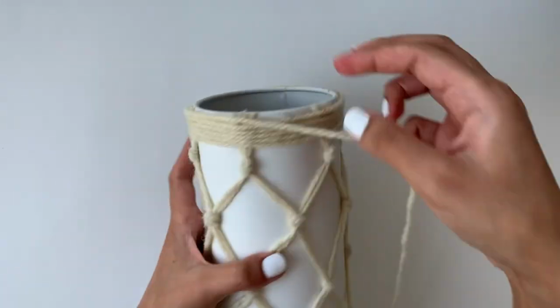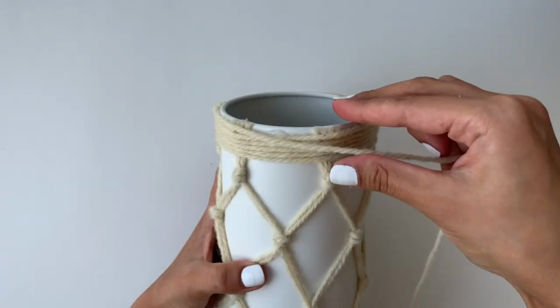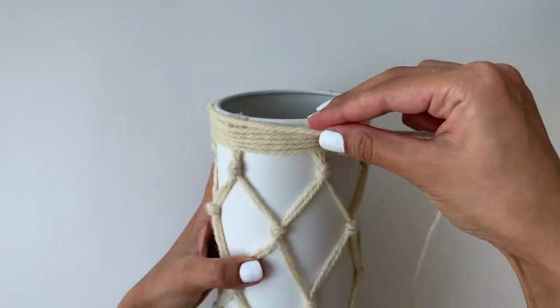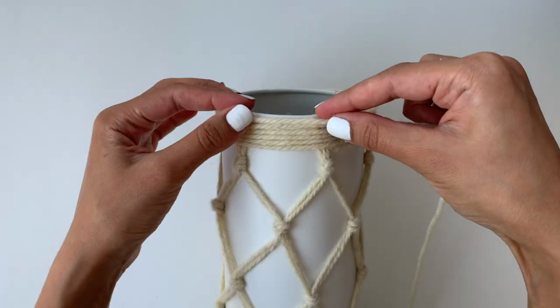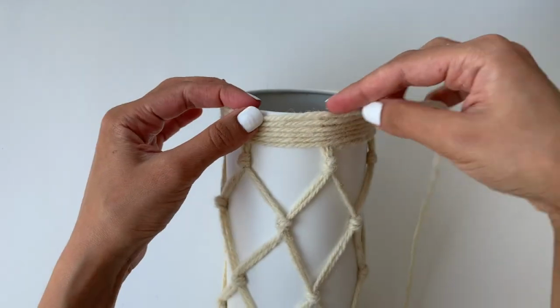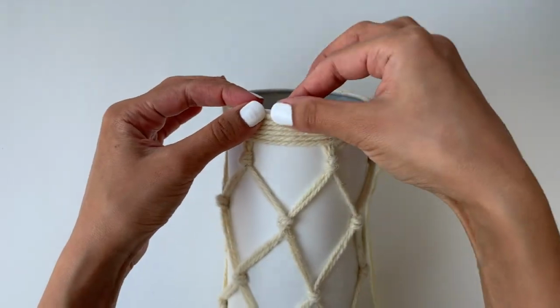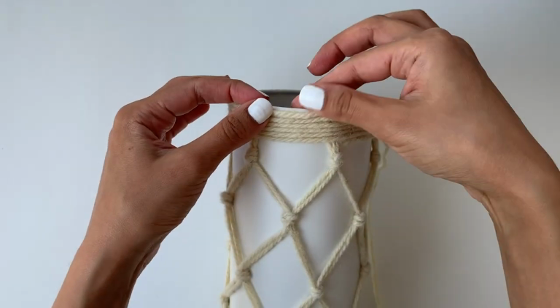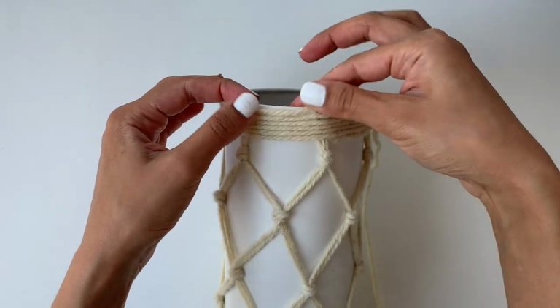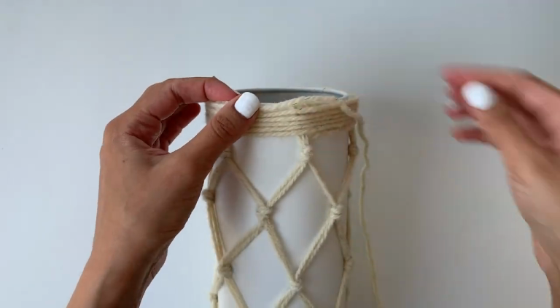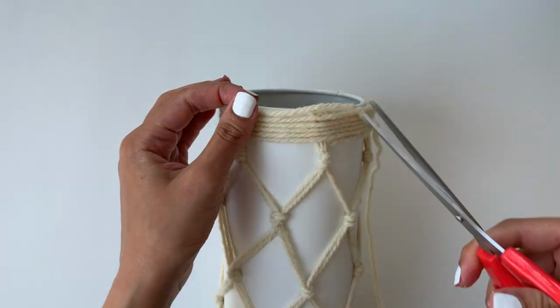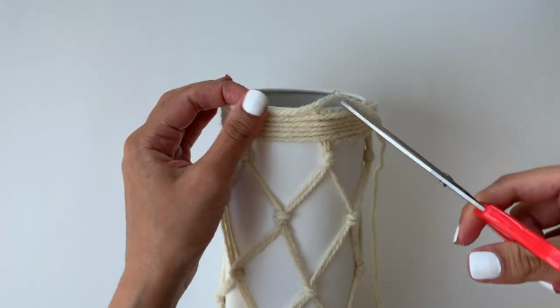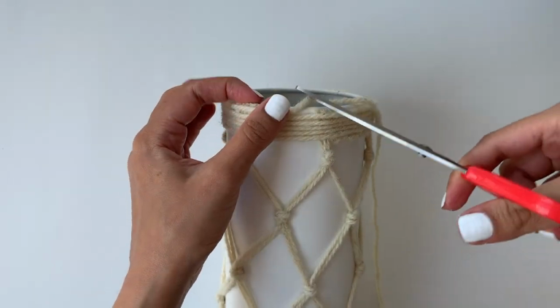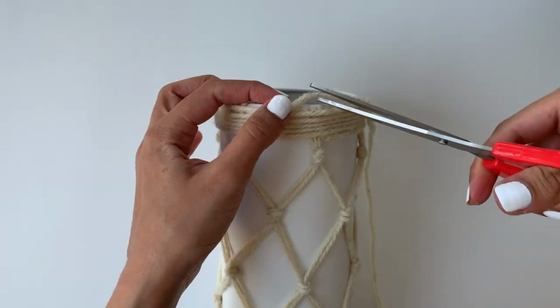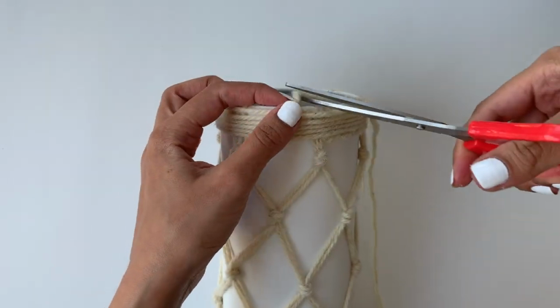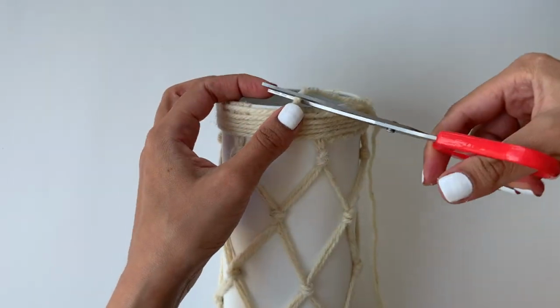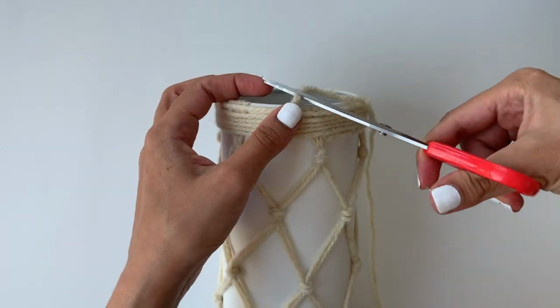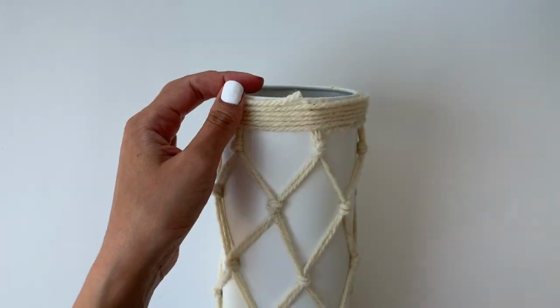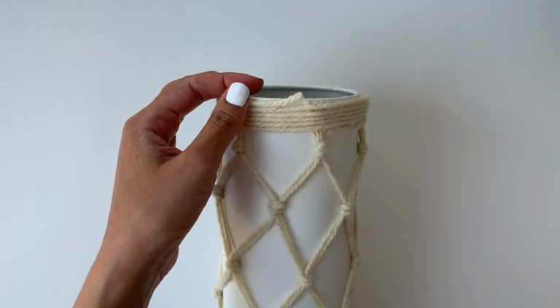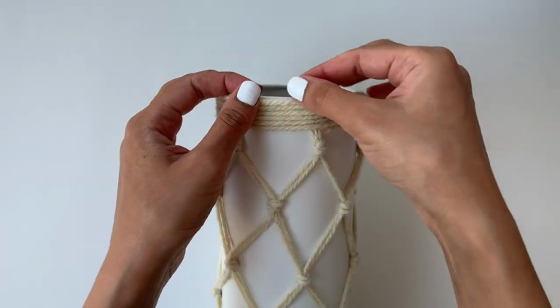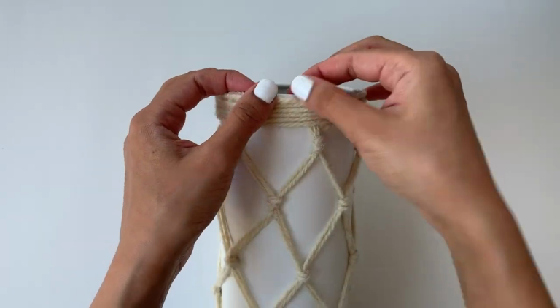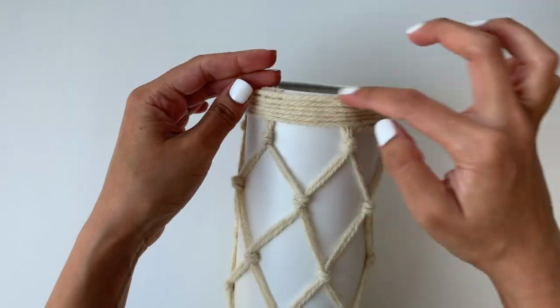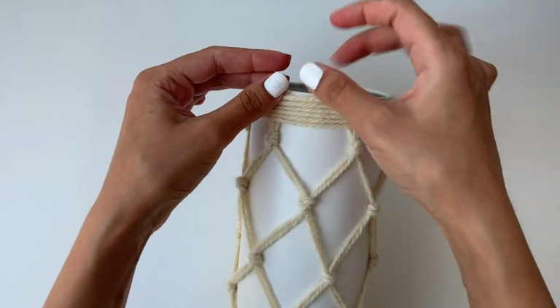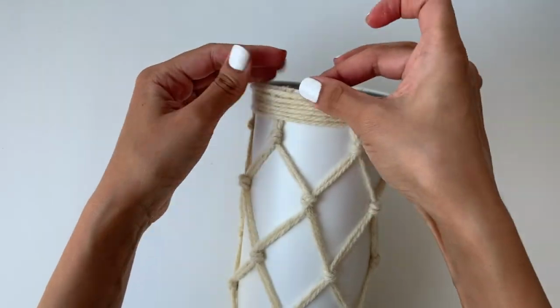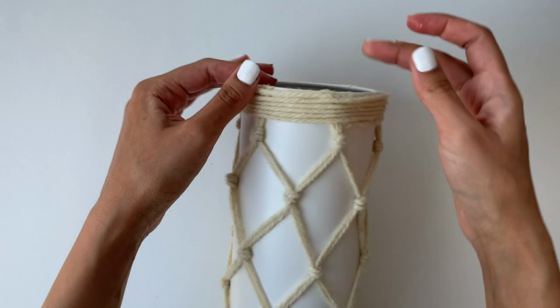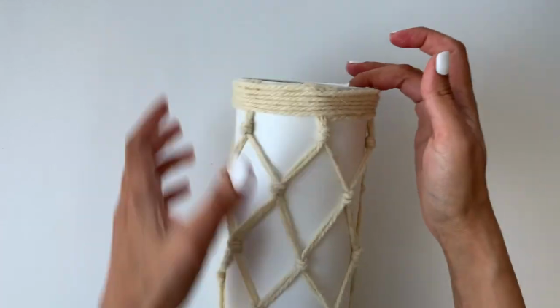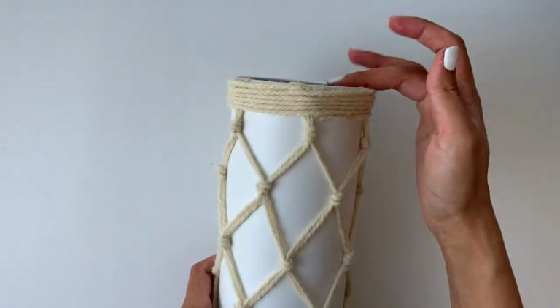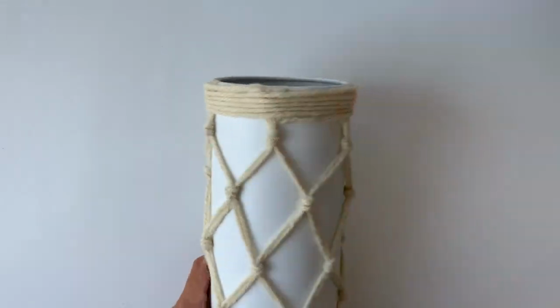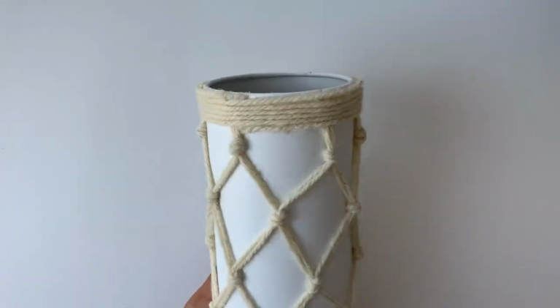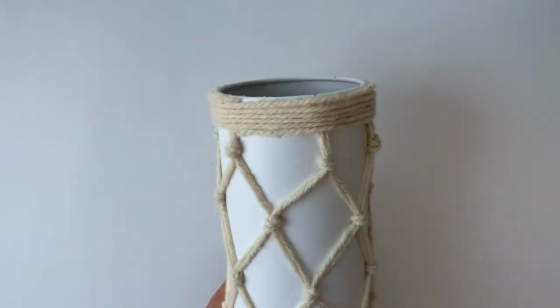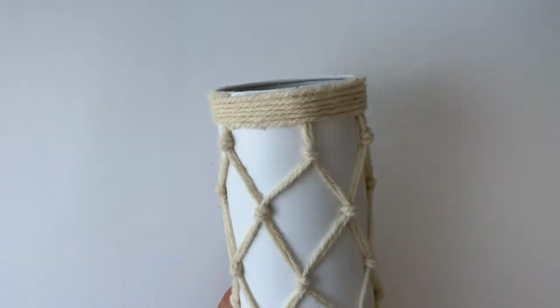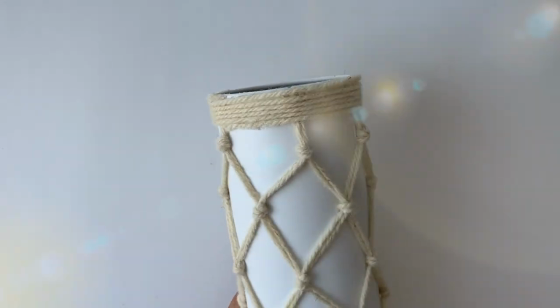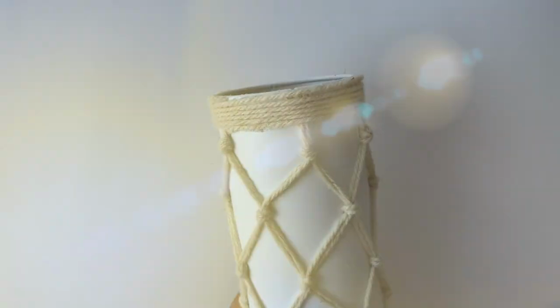I still can't believe I turned this toilet cleaner into this beautiful vase. I absolutely love how this turned out.